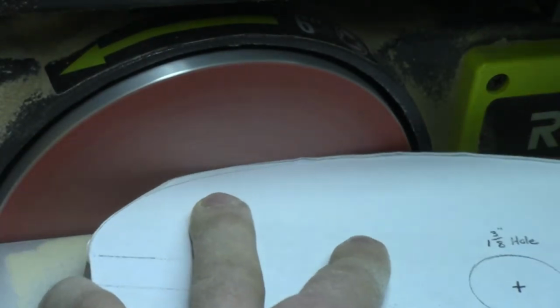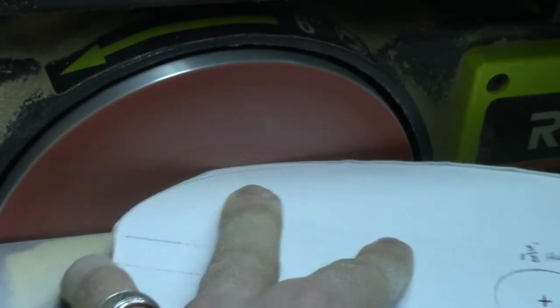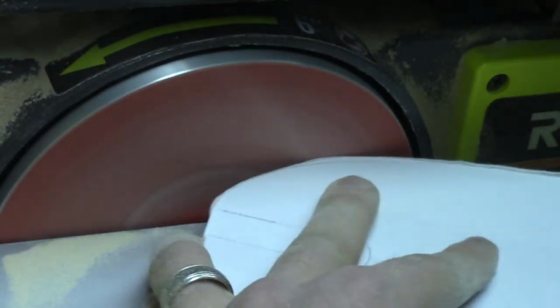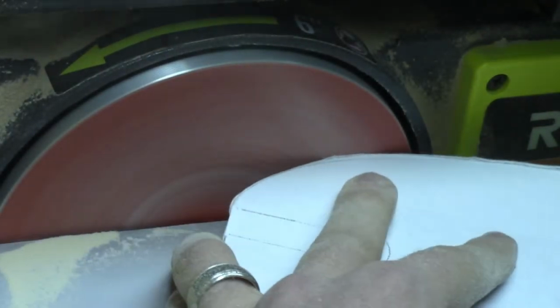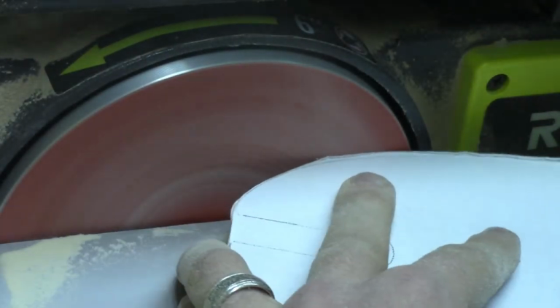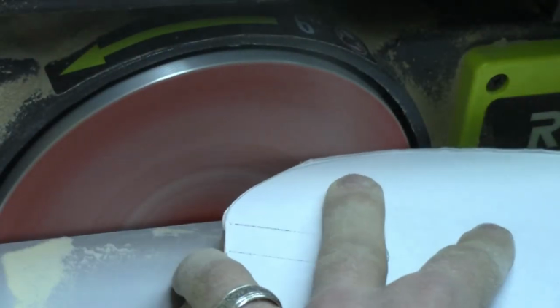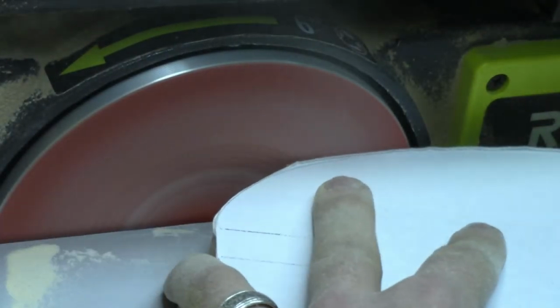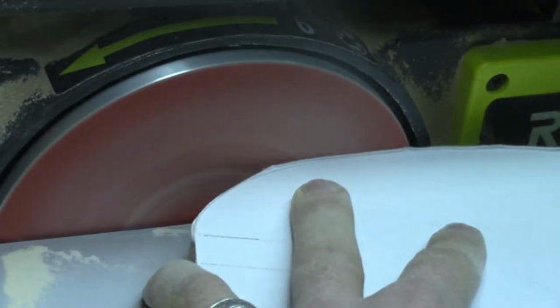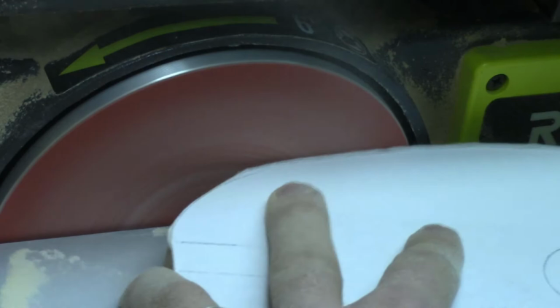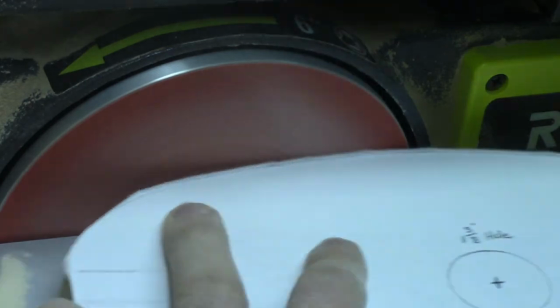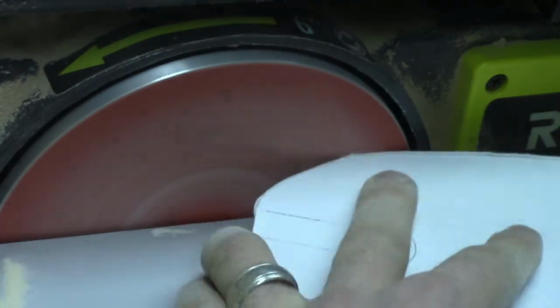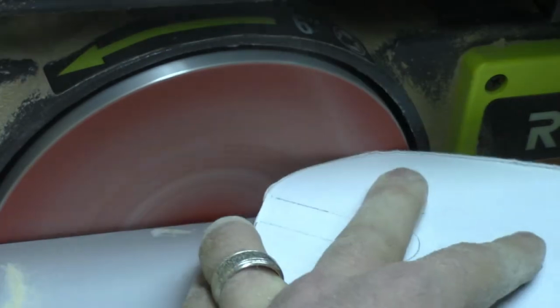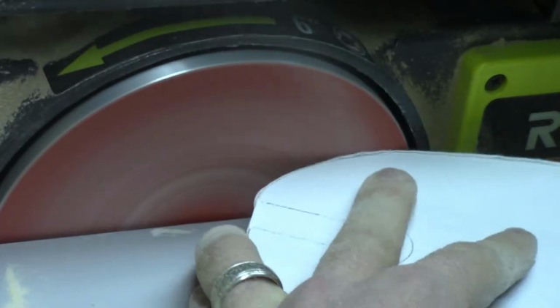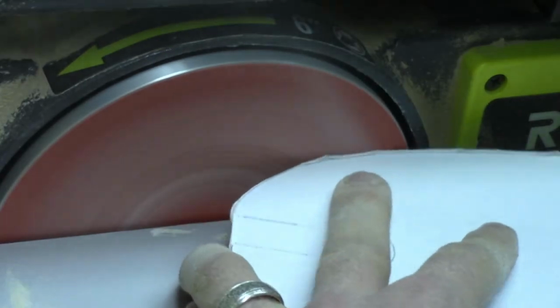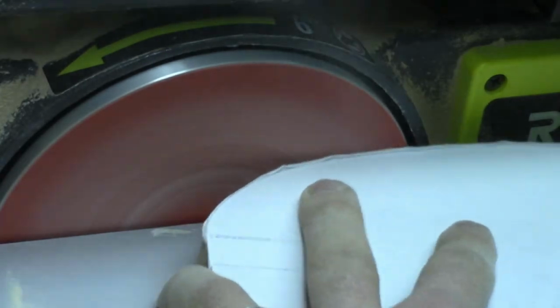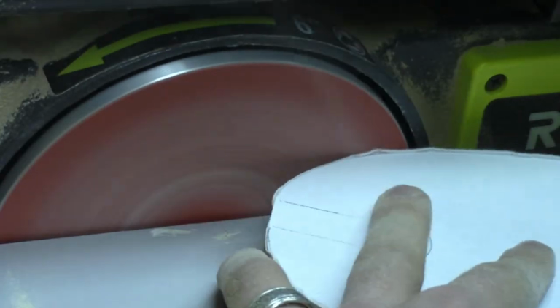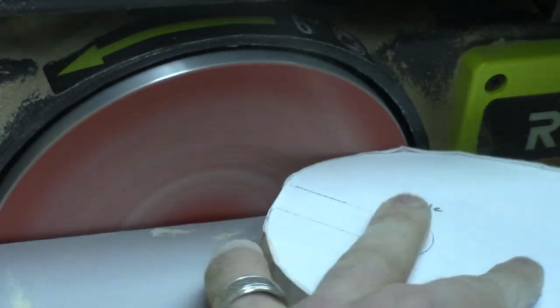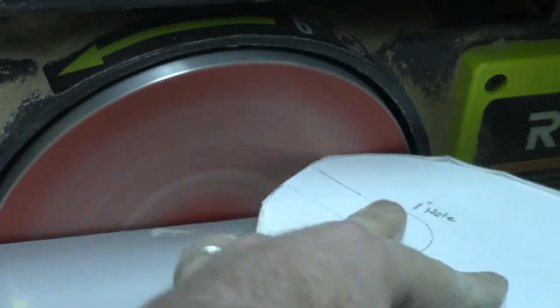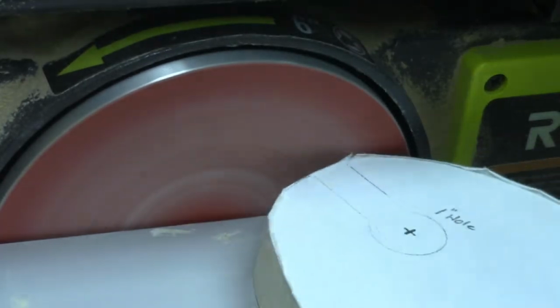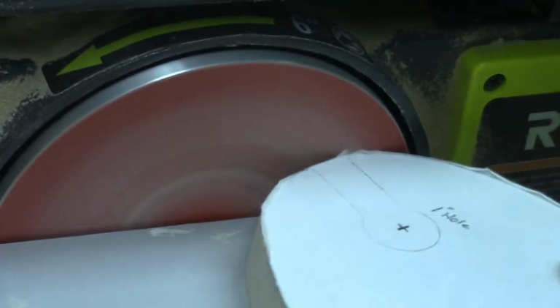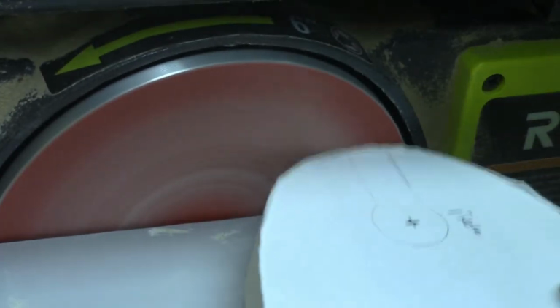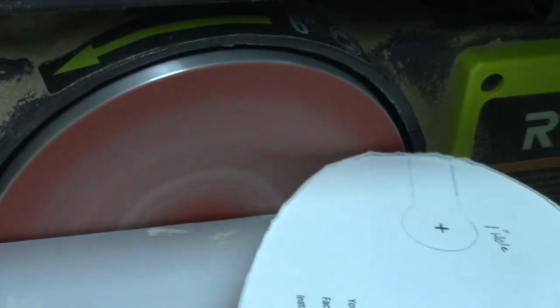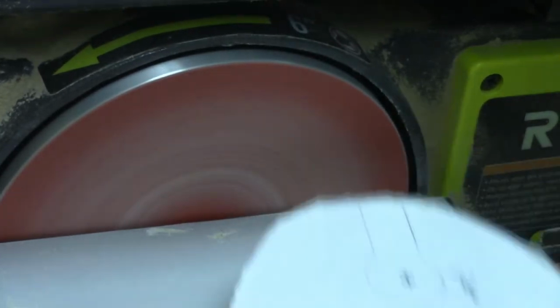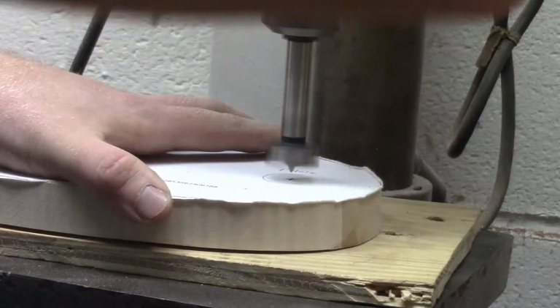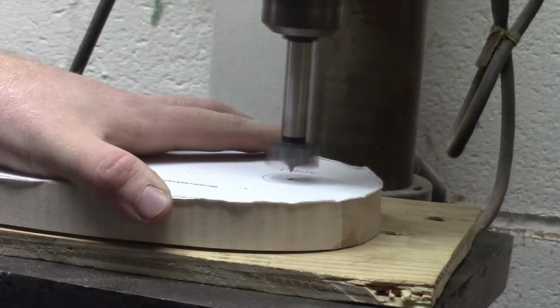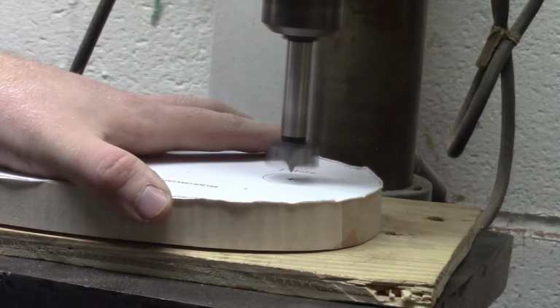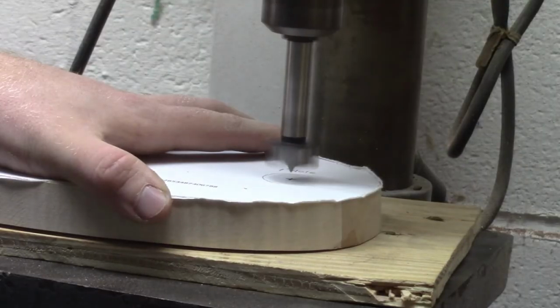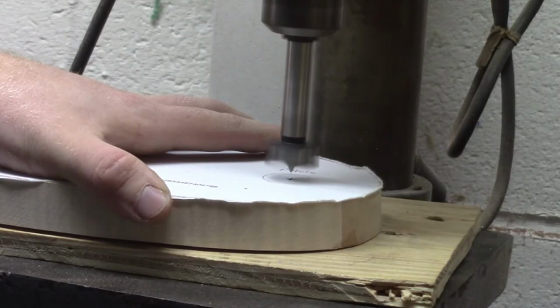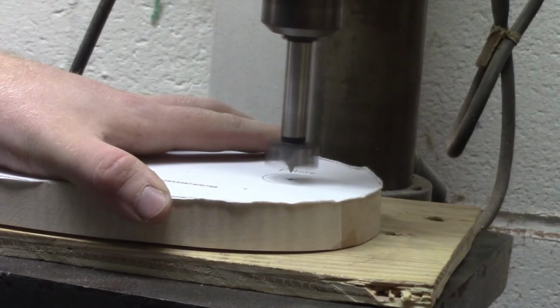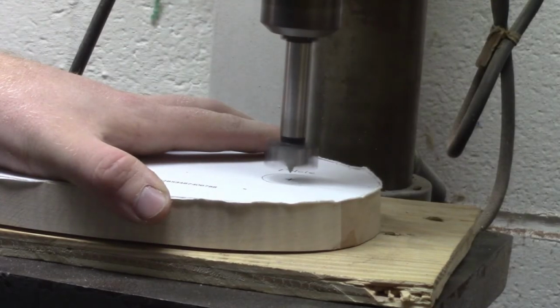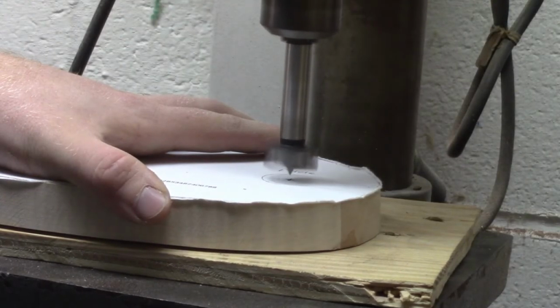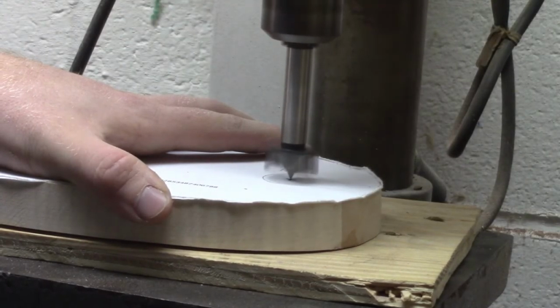At the disc sander I finish sanding down to the line to get my final shape.